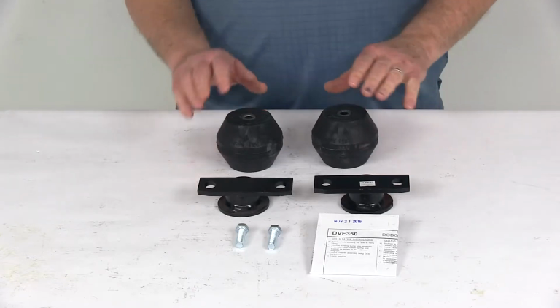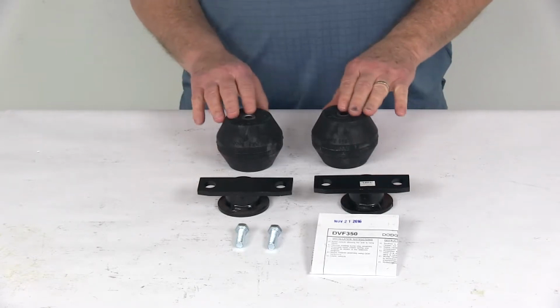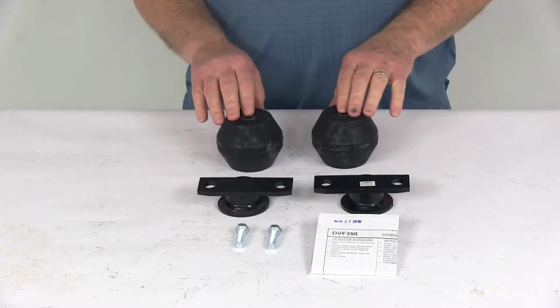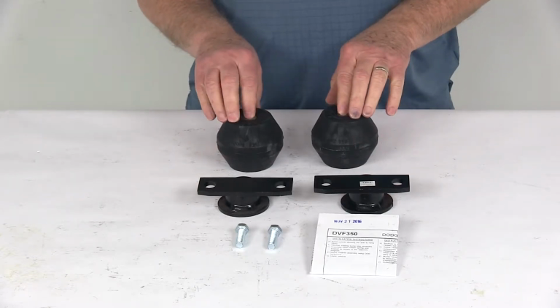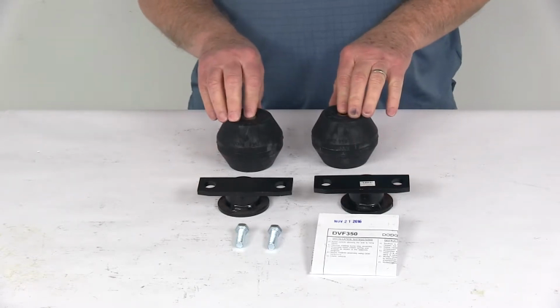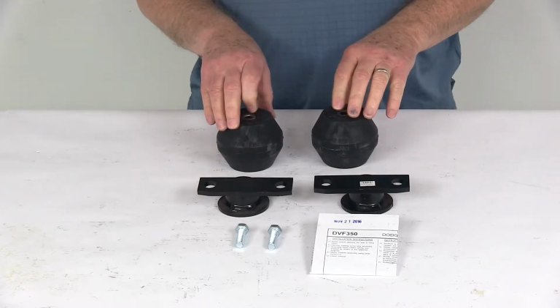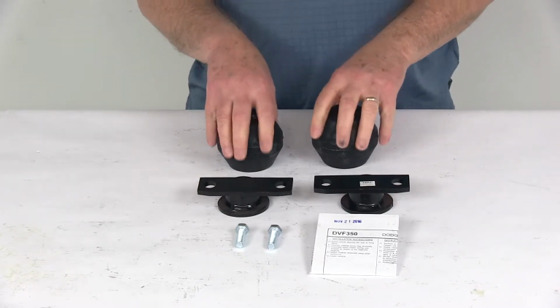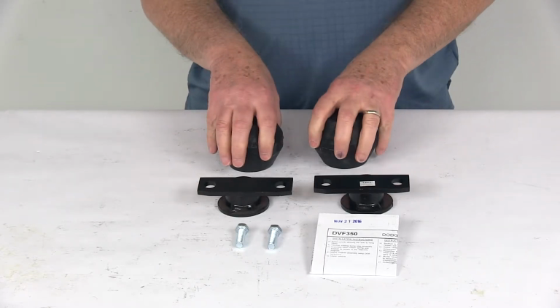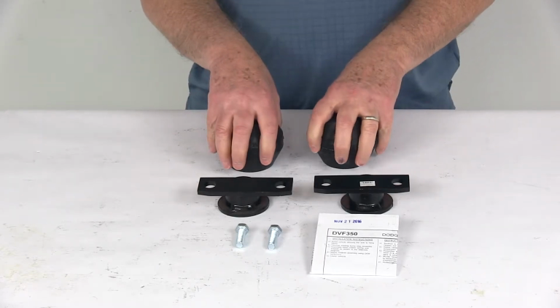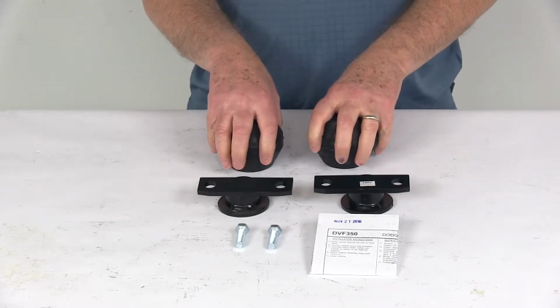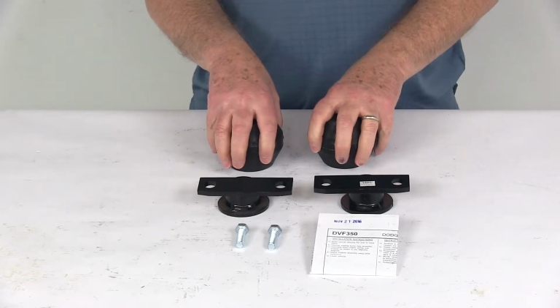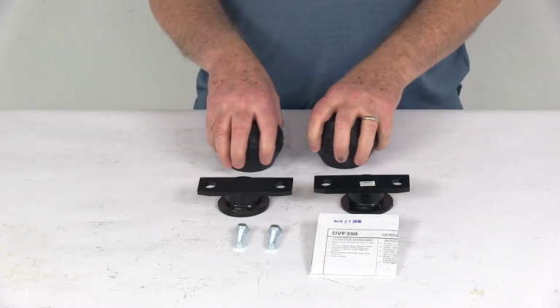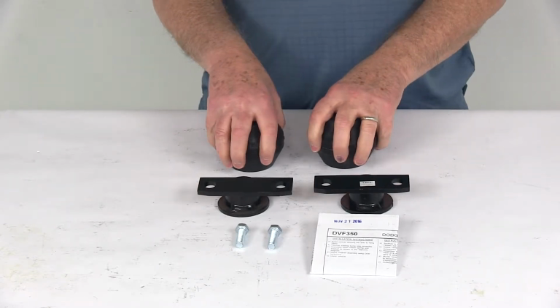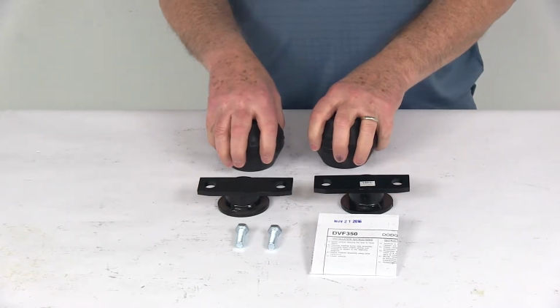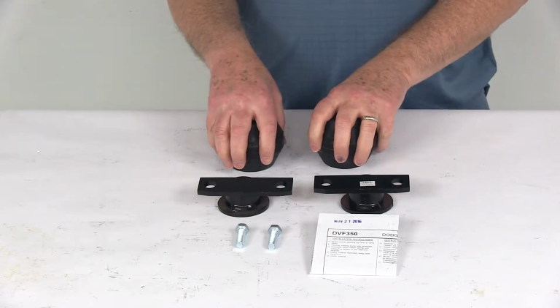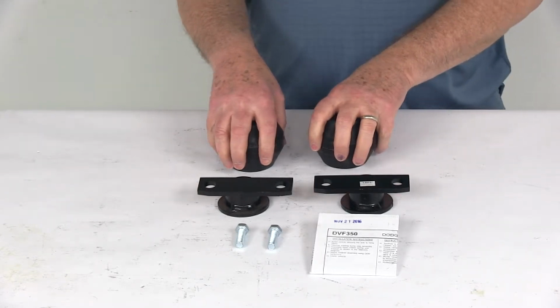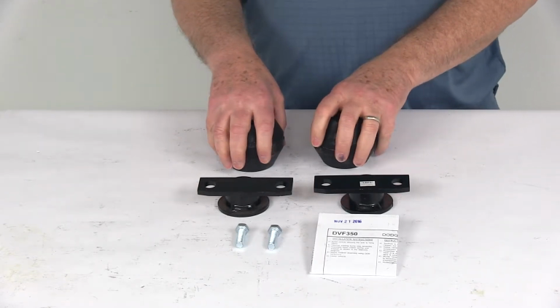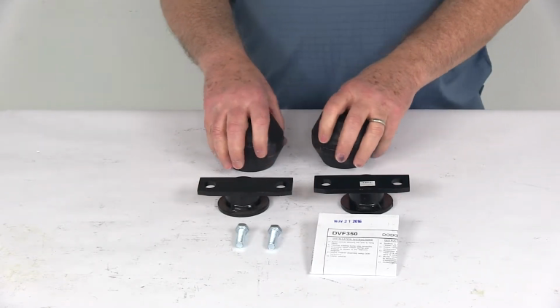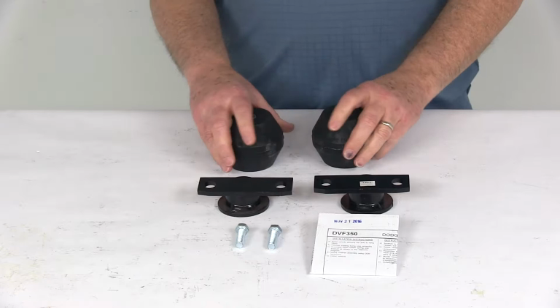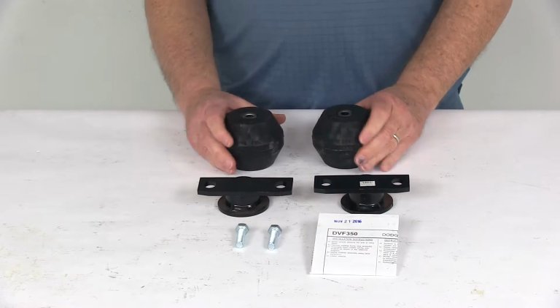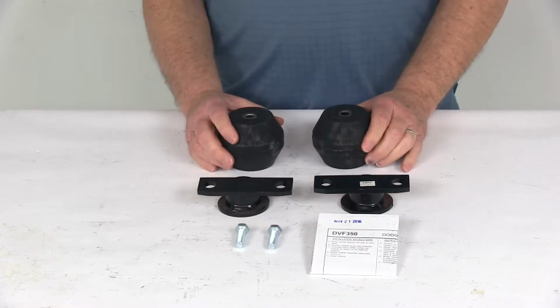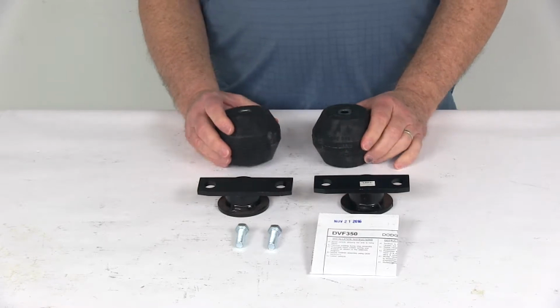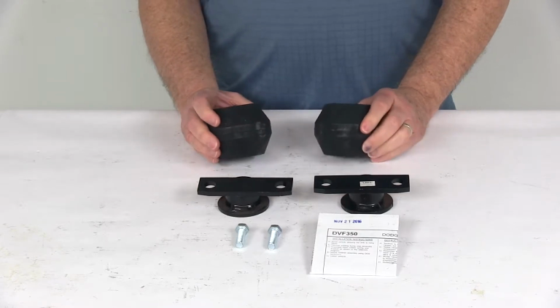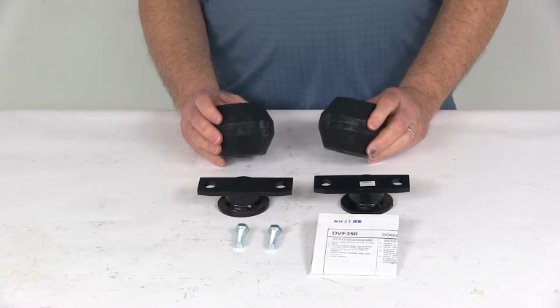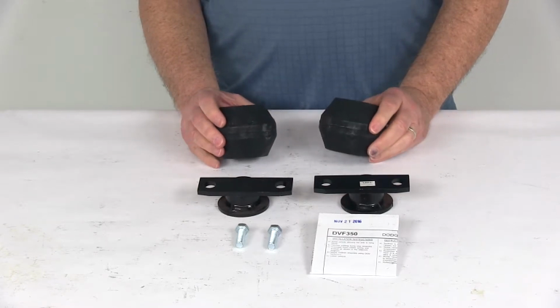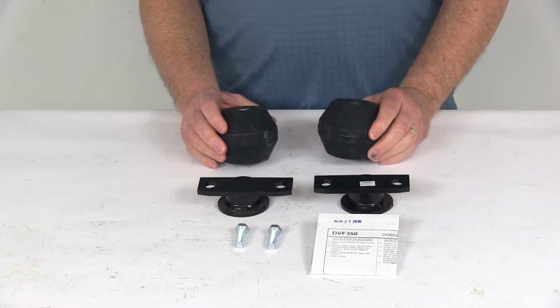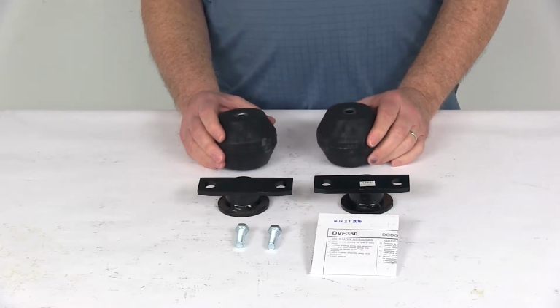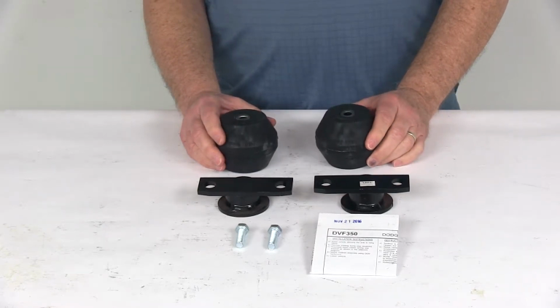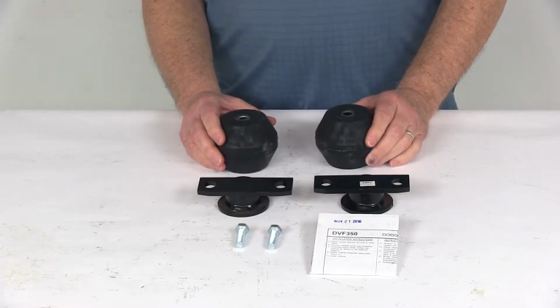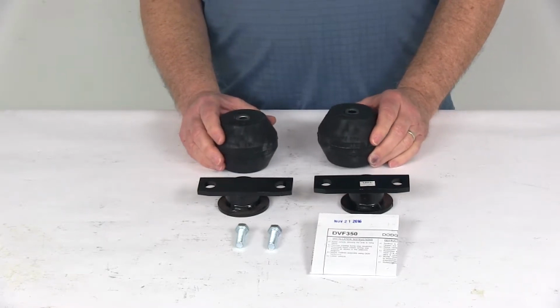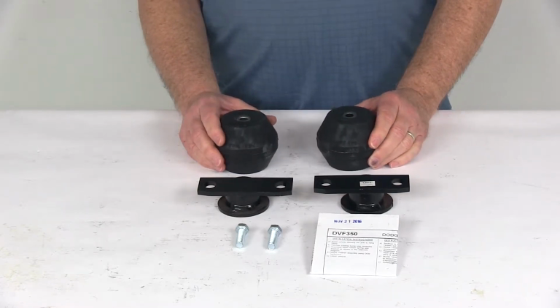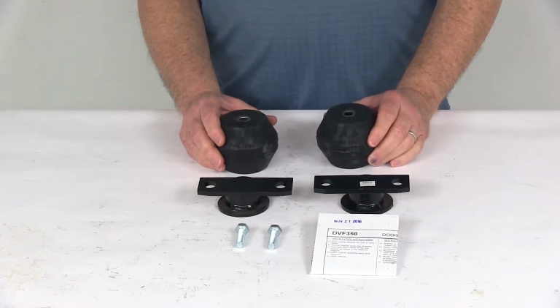Now on any custom fit part I always like to recommend for you to go to our website, use our fit guide, put in your year and model vehicle and it will show you if this will work for your application.